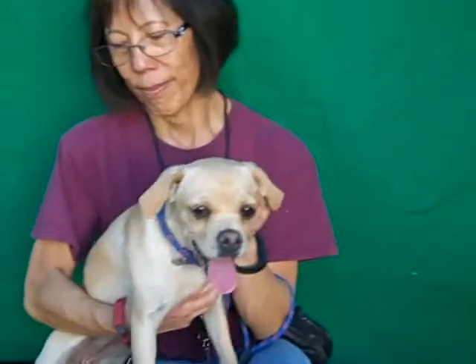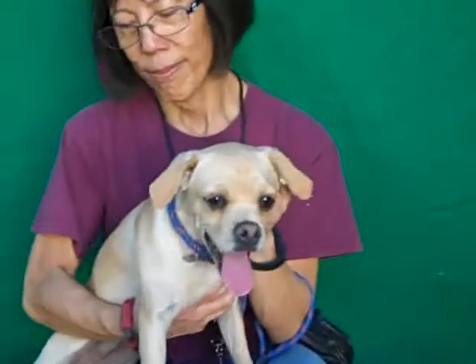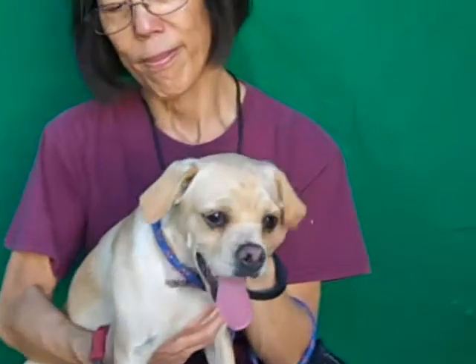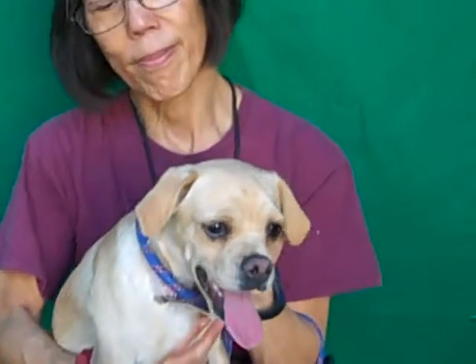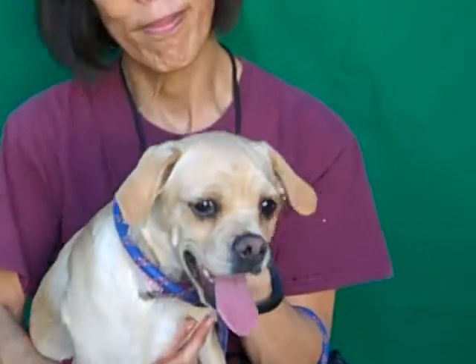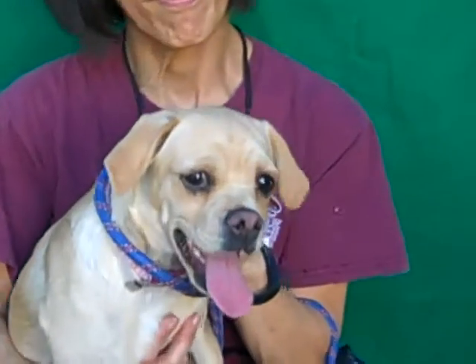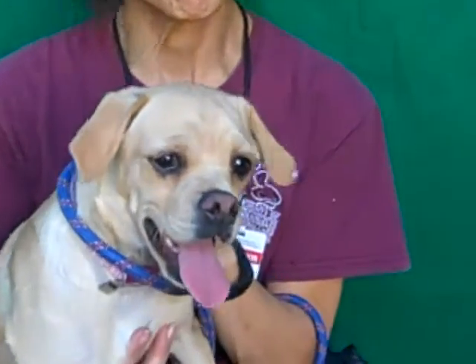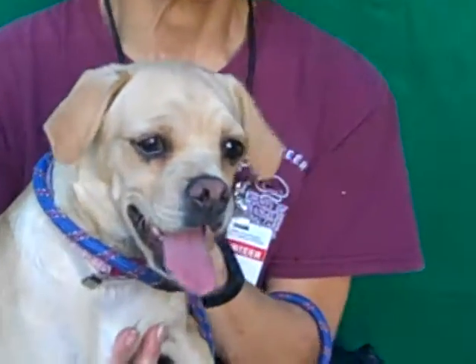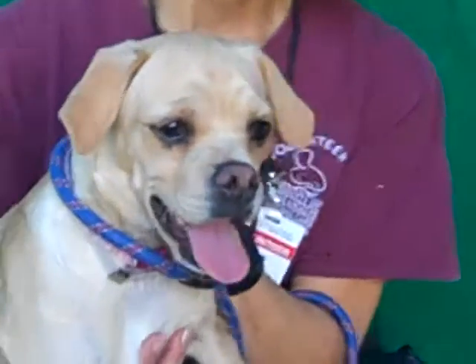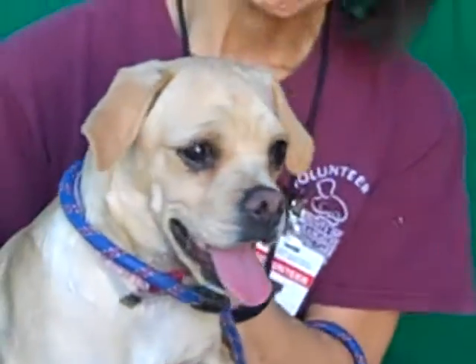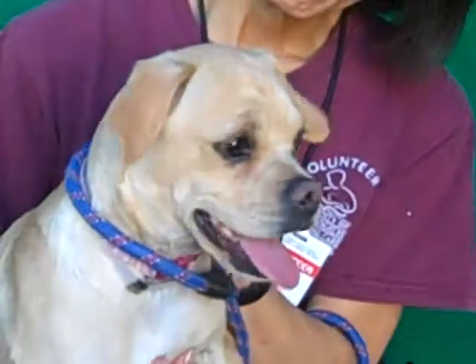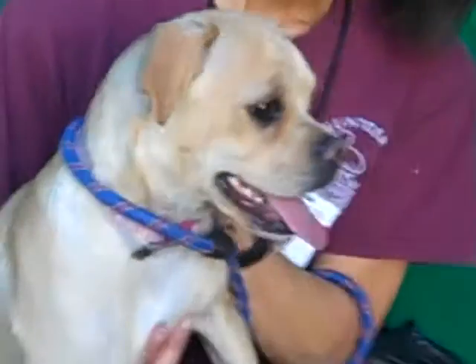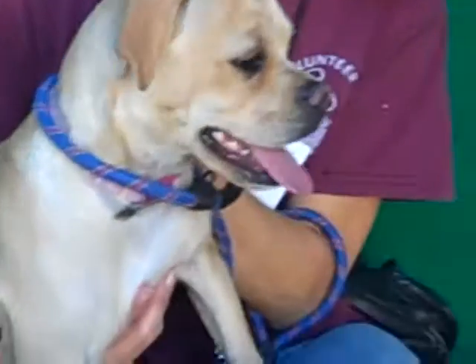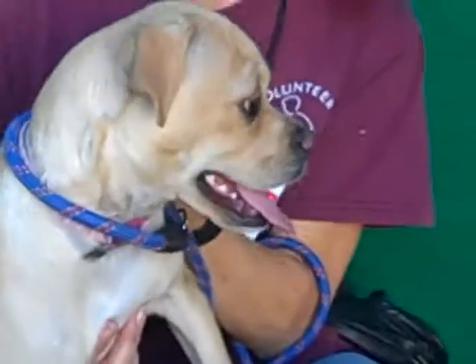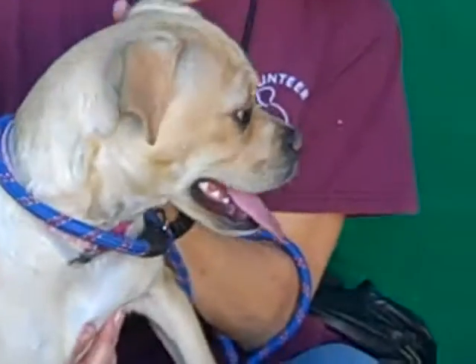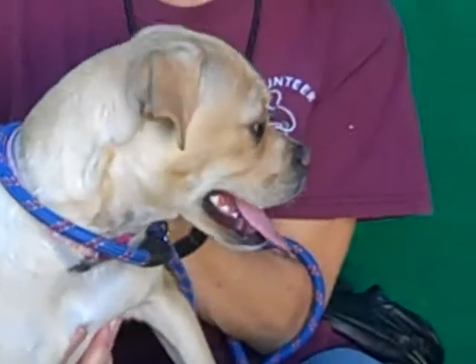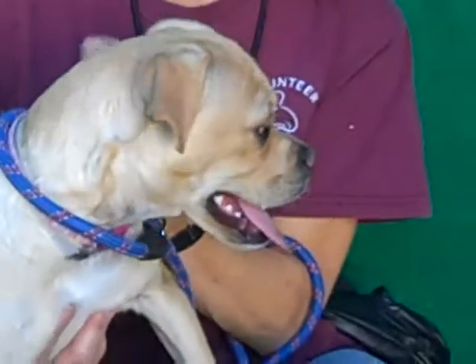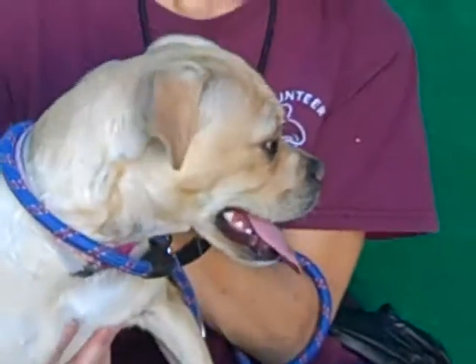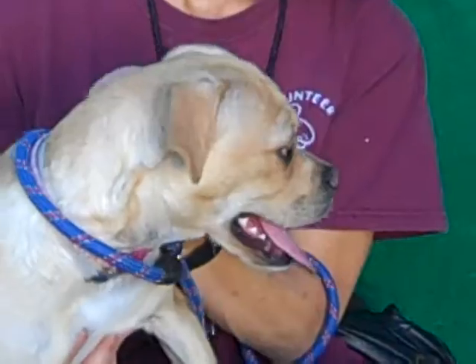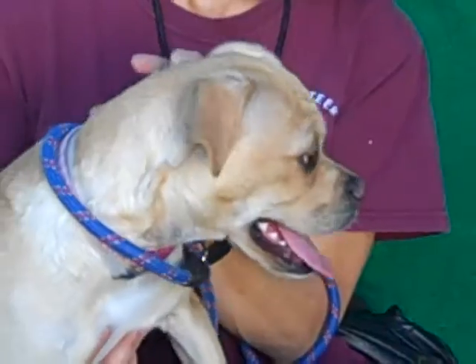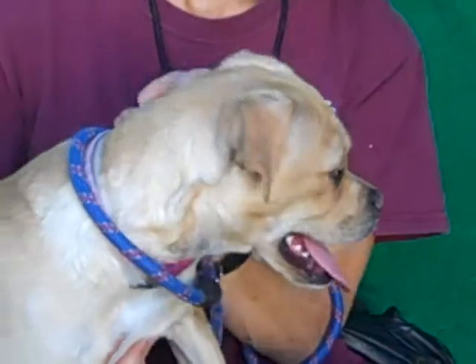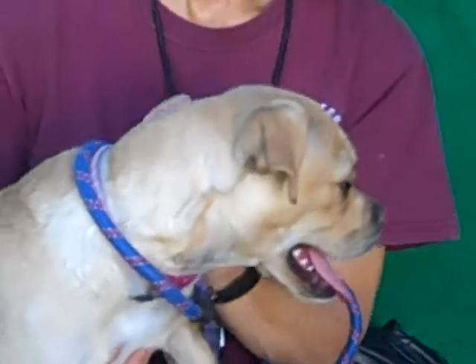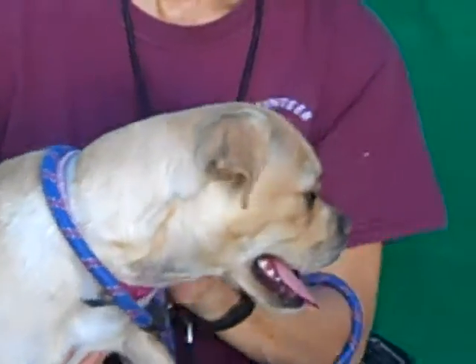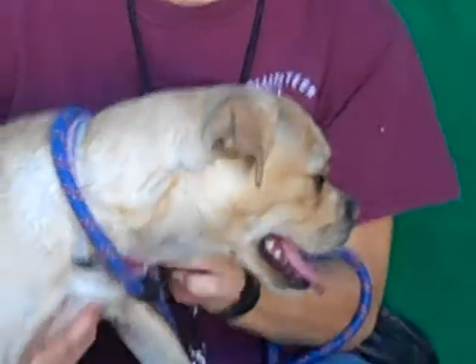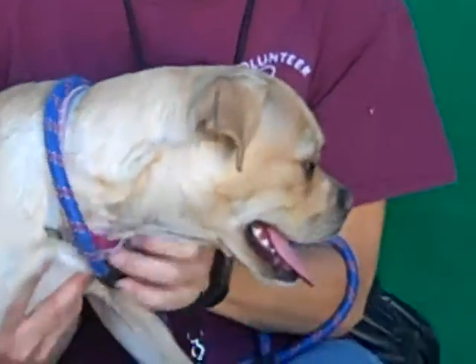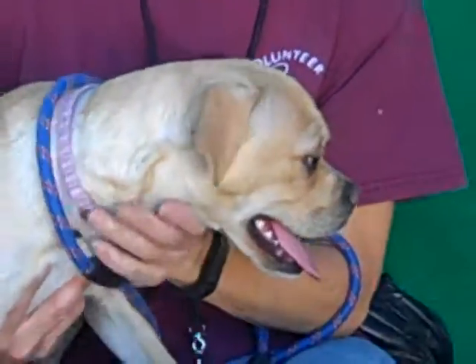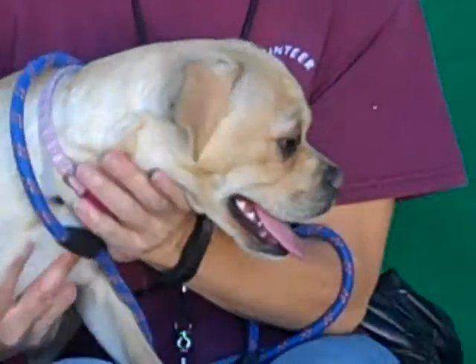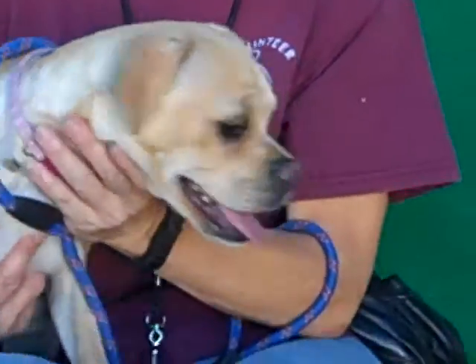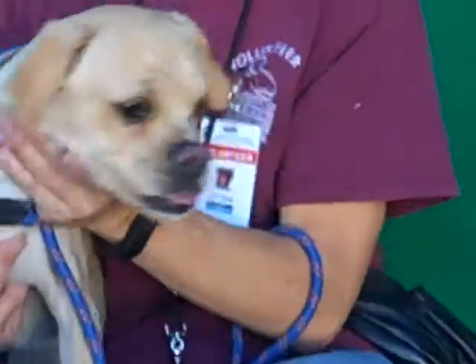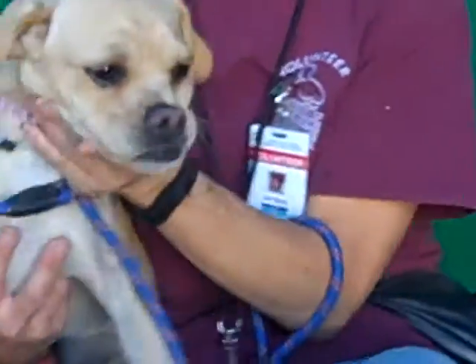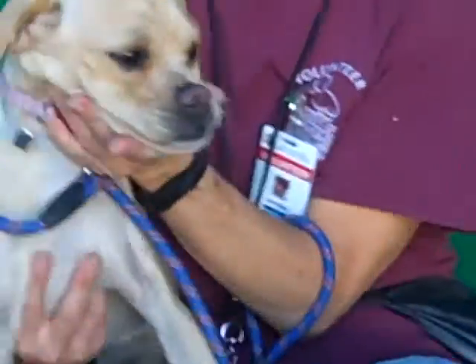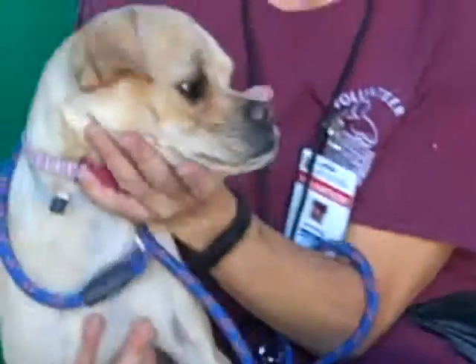If you recognize this little girl, you better come and get her because she's a doll. She looks like she has a really soft coat — does she? Yes, very soft.